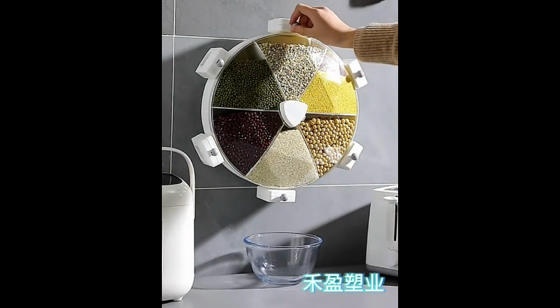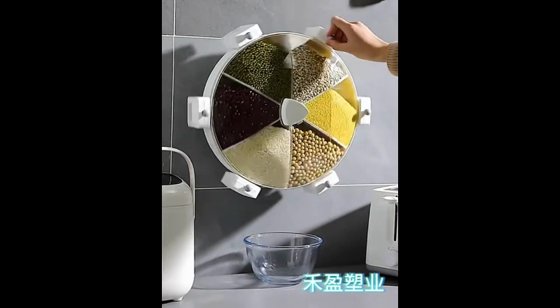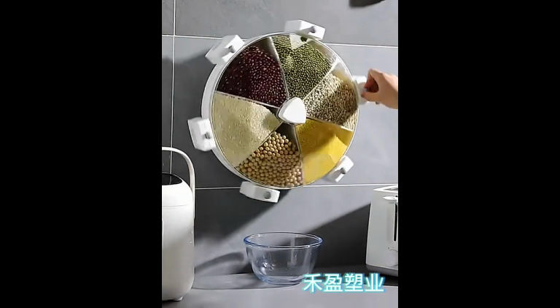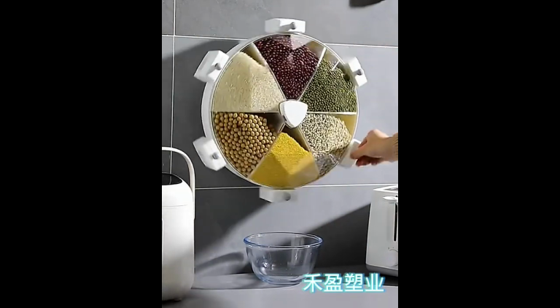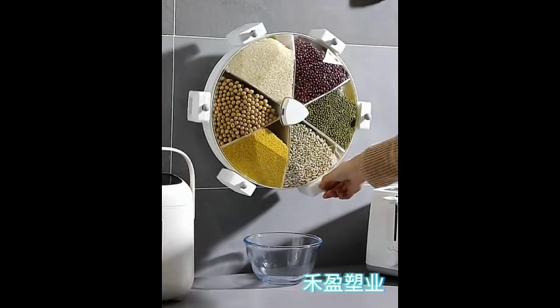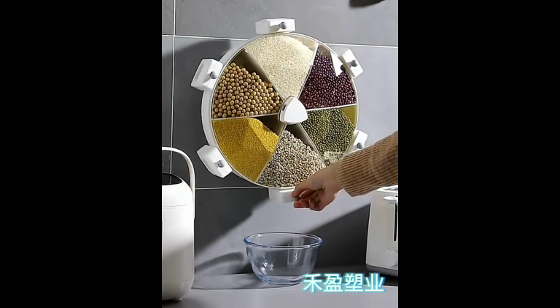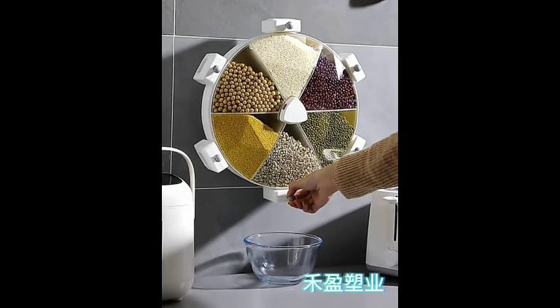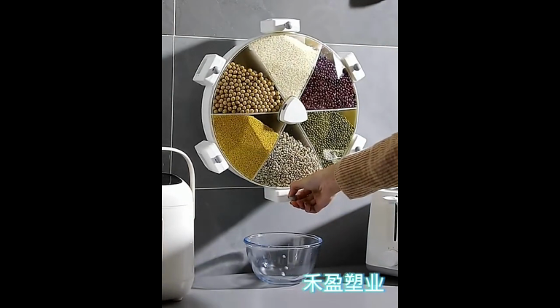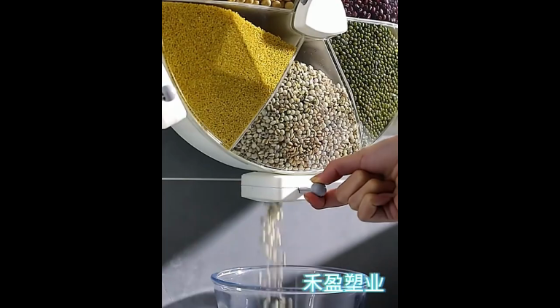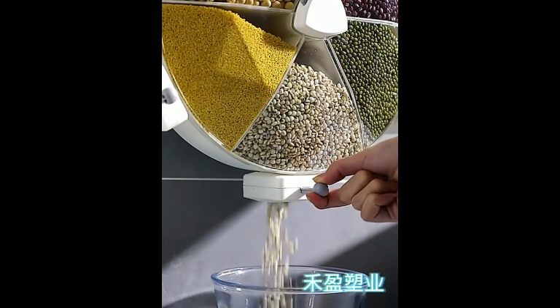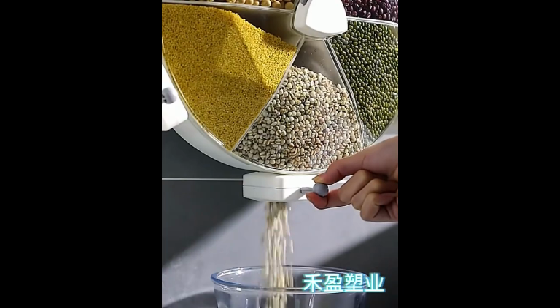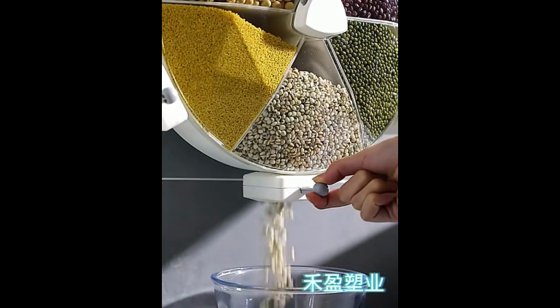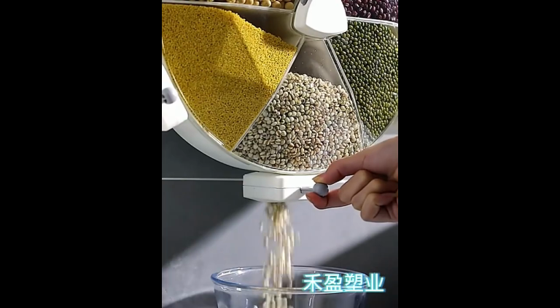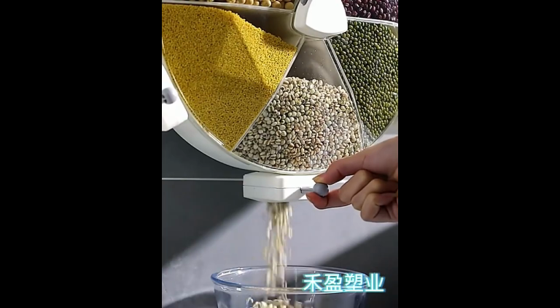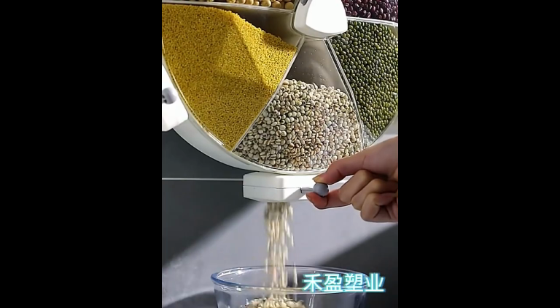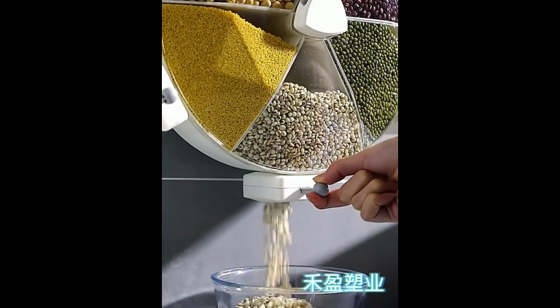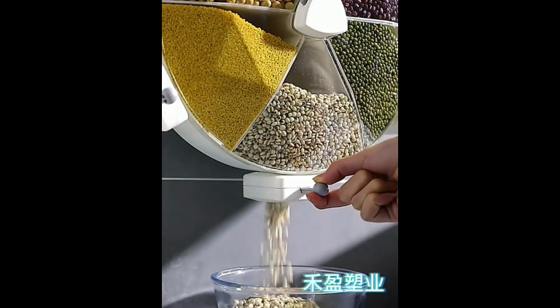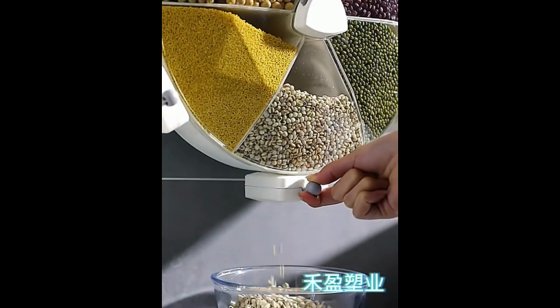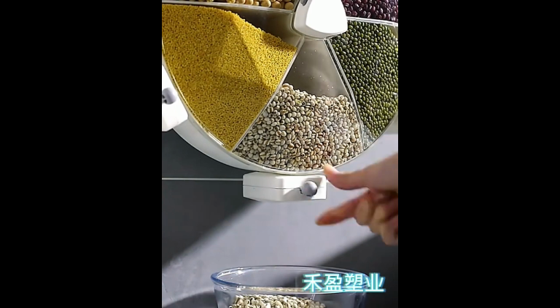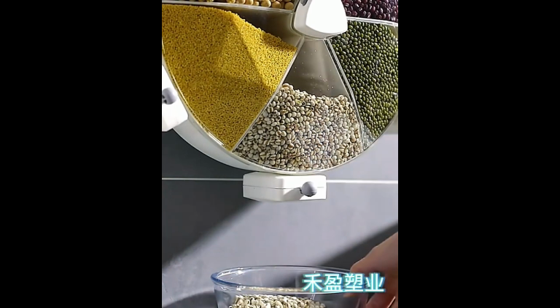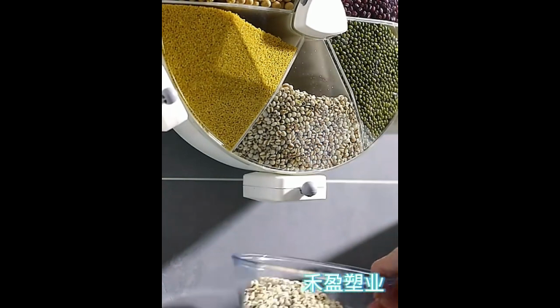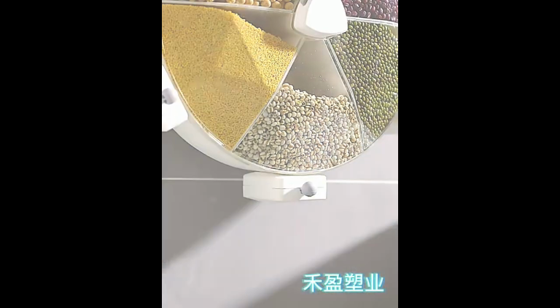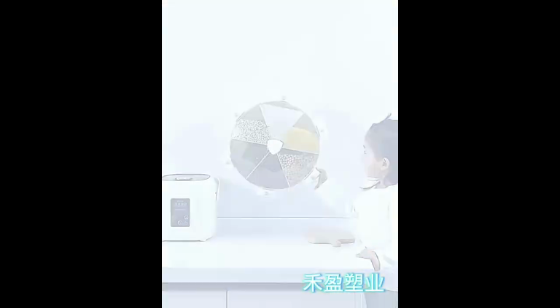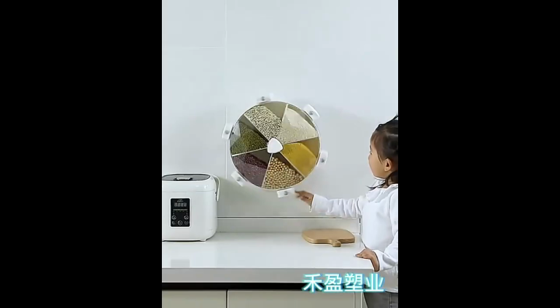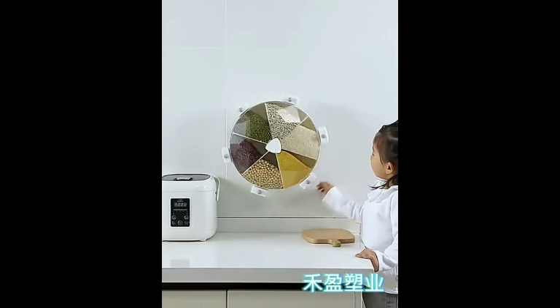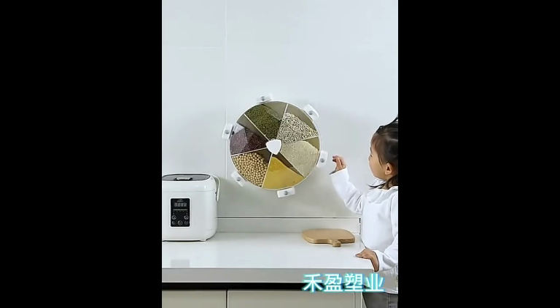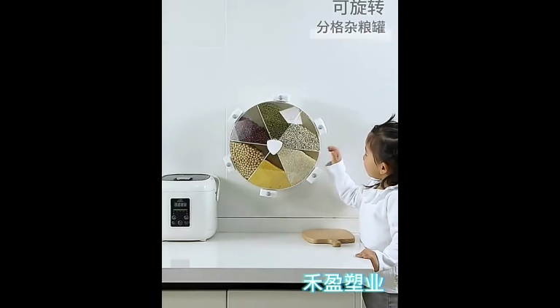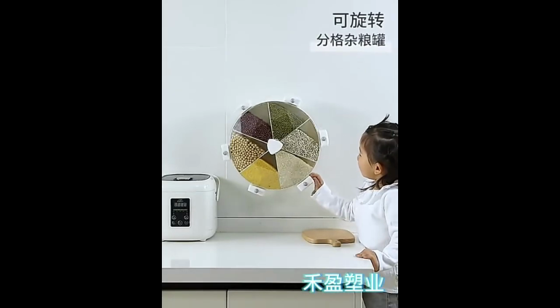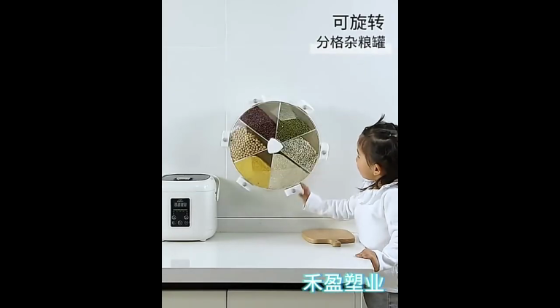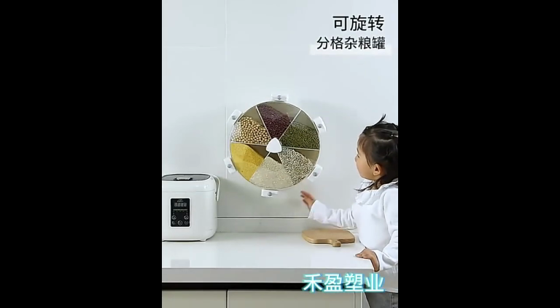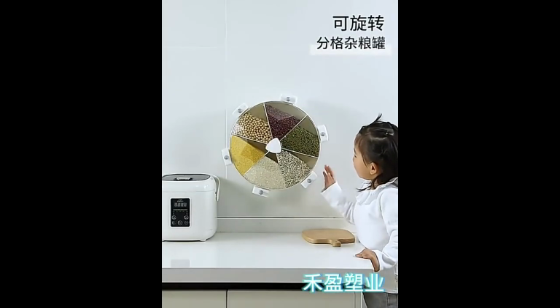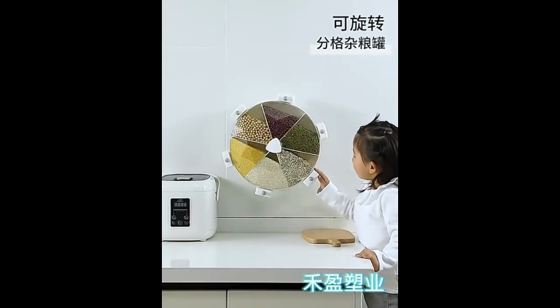With its six compartments, you can store your cereal, pasta, rice, sugar, coffee, and more in an organized and practical way.